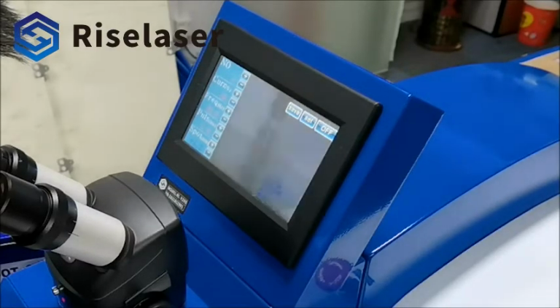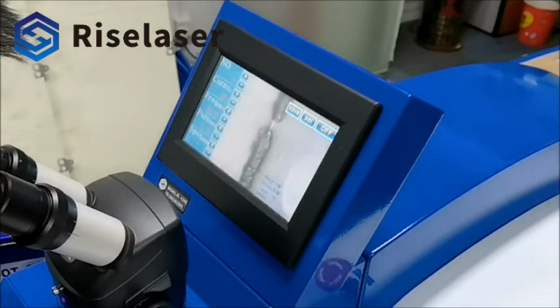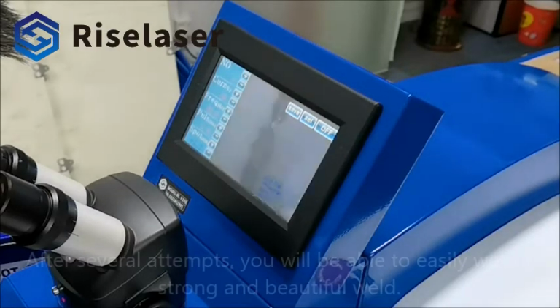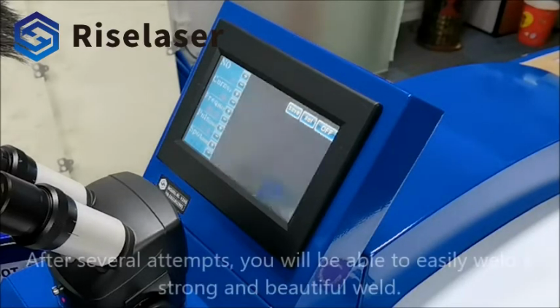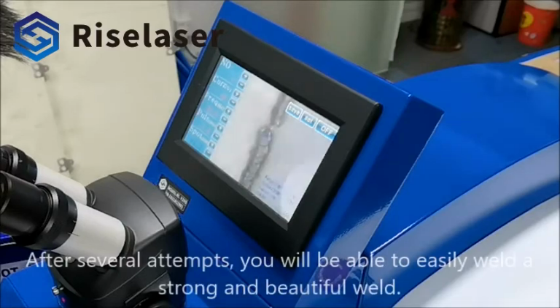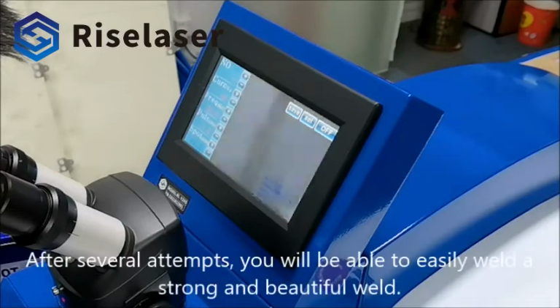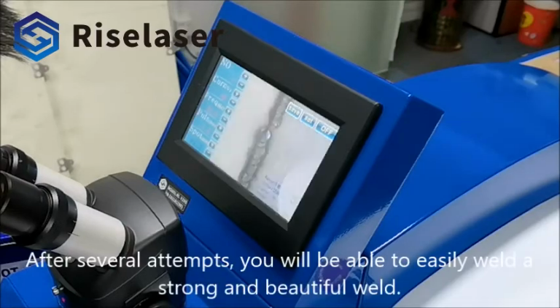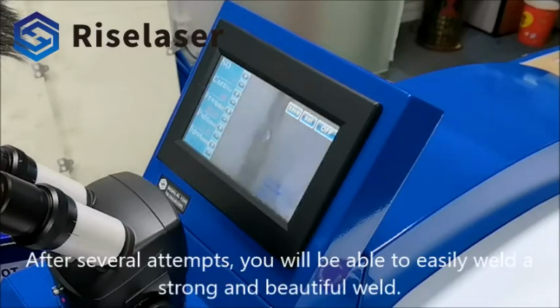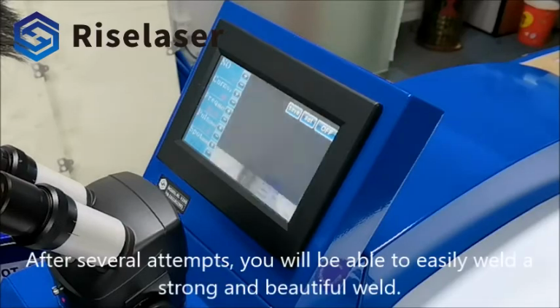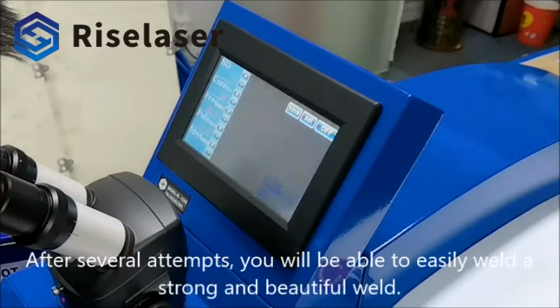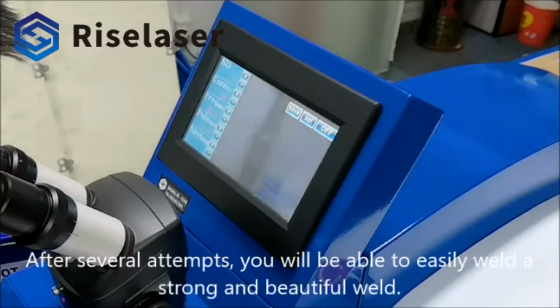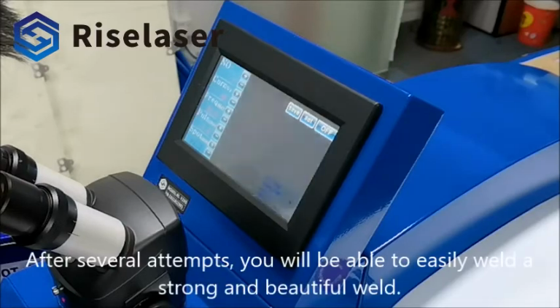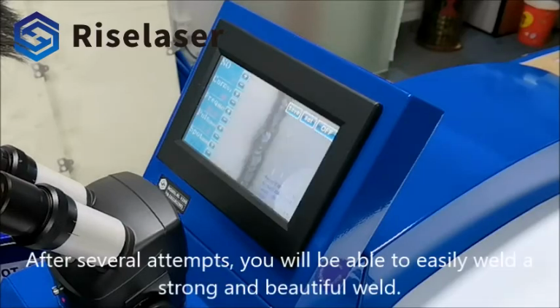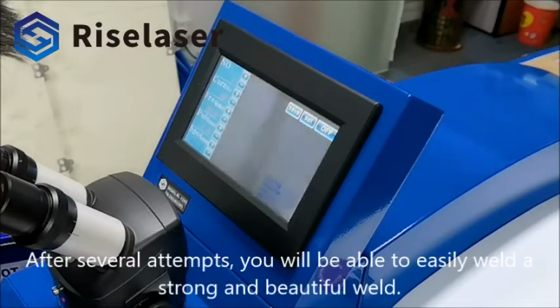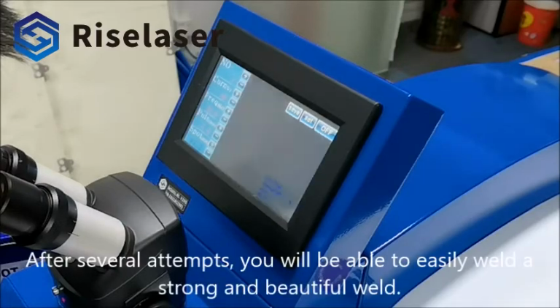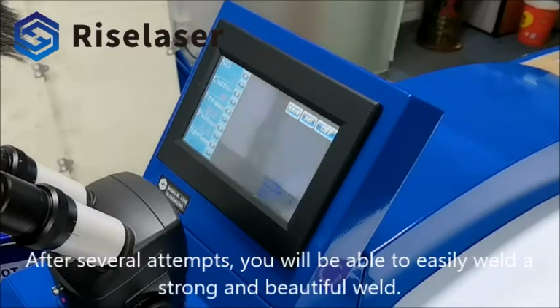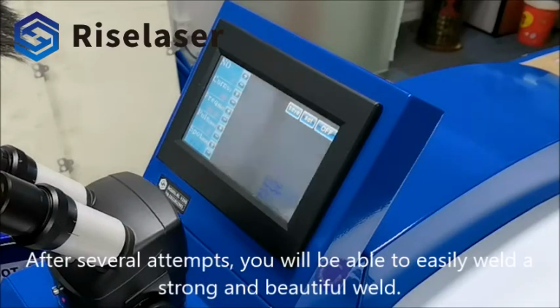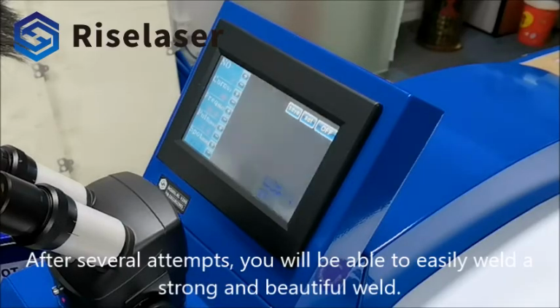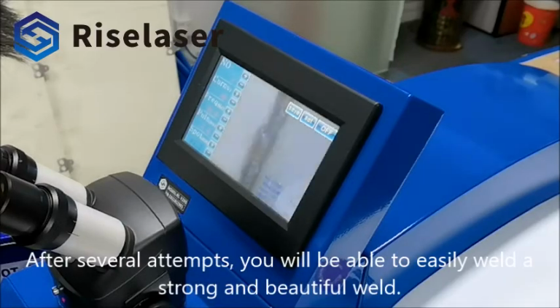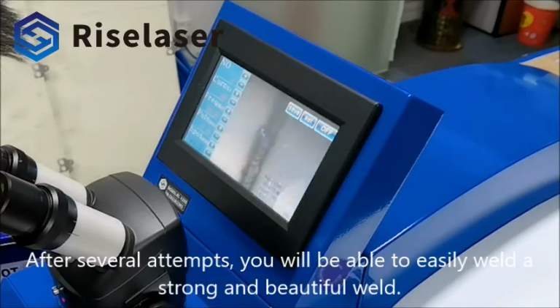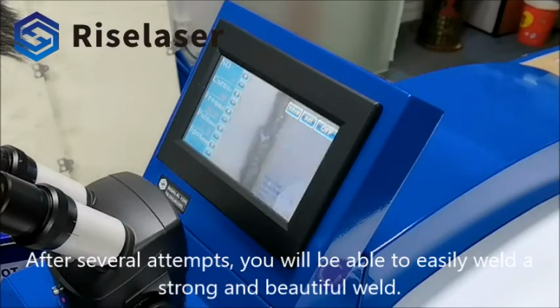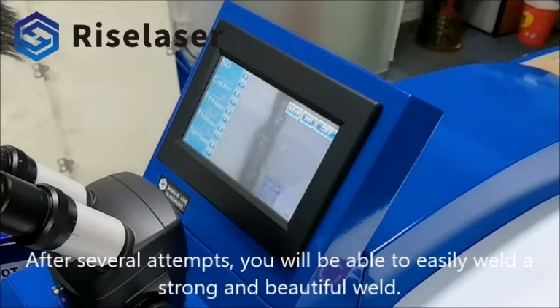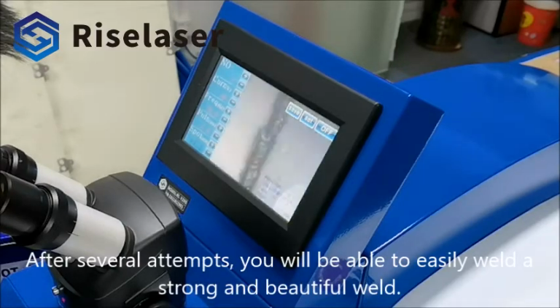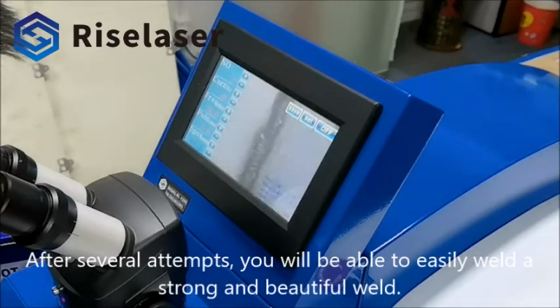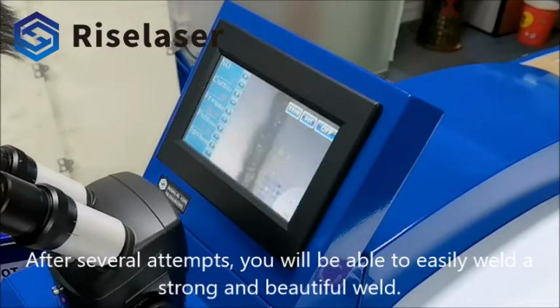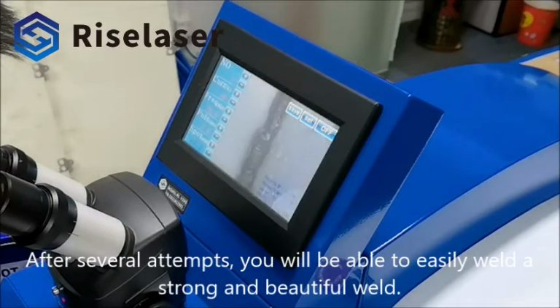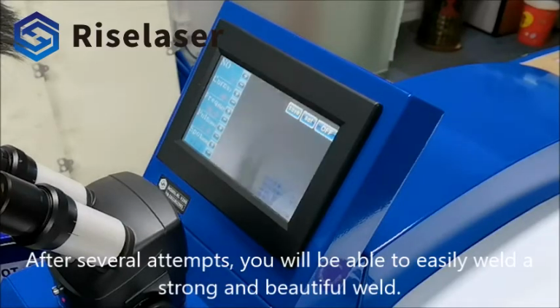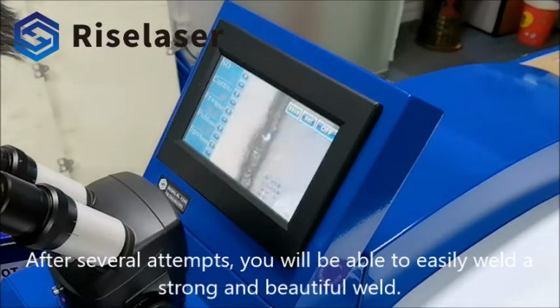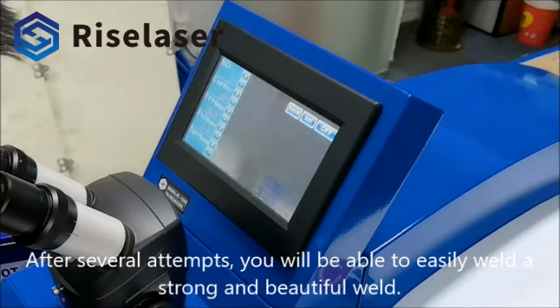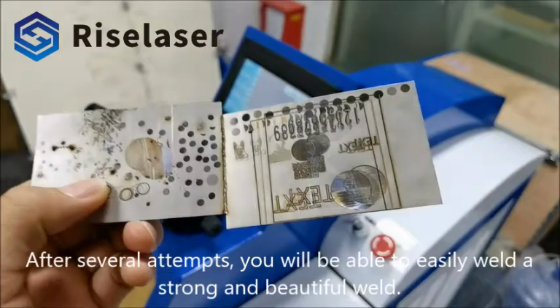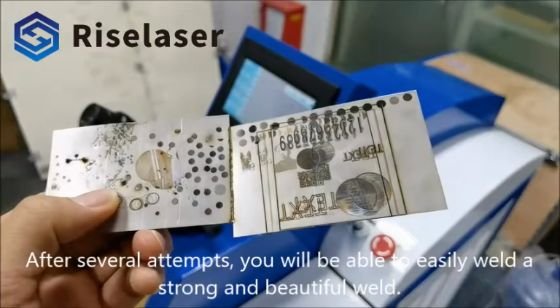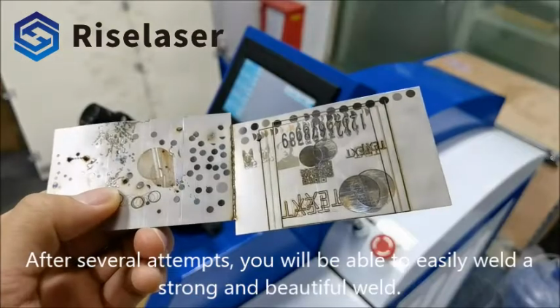After several attempts, you will be able to easily weld a strong and beautiful weld.